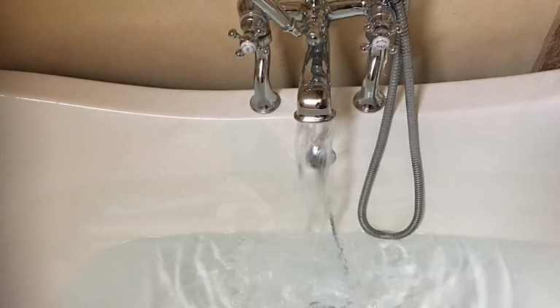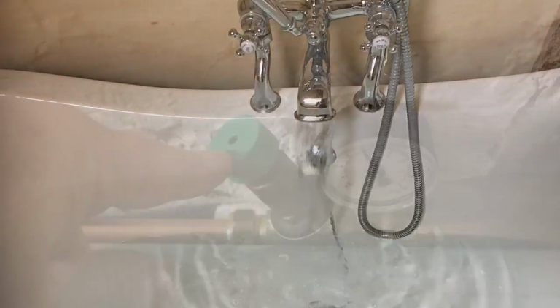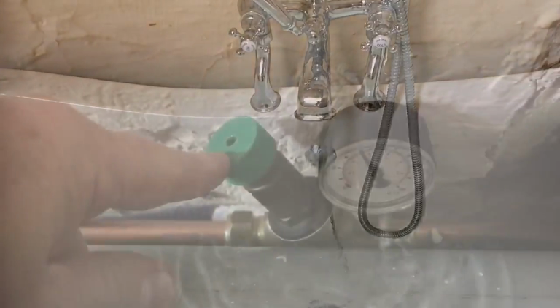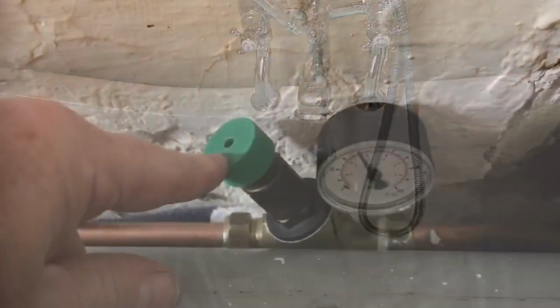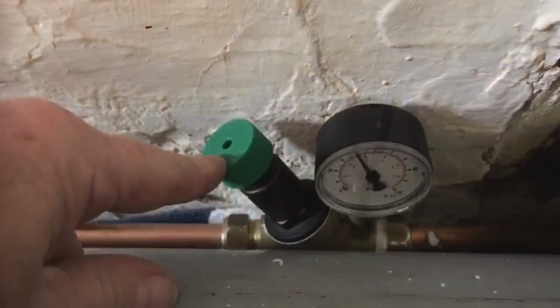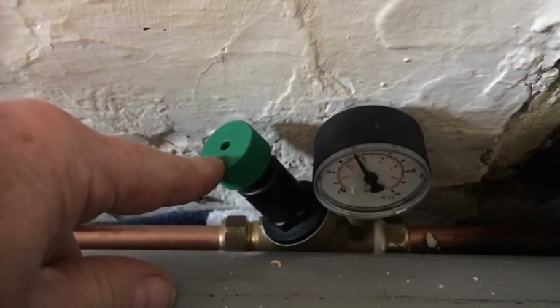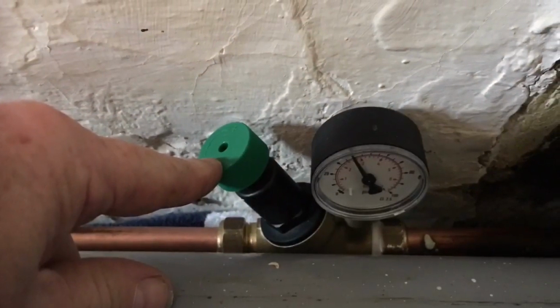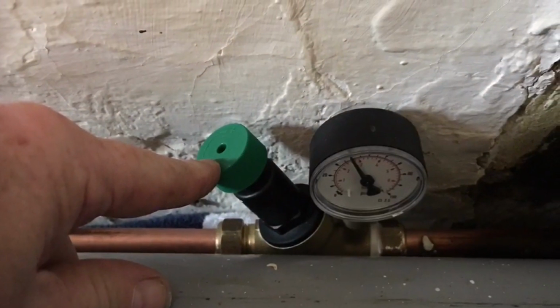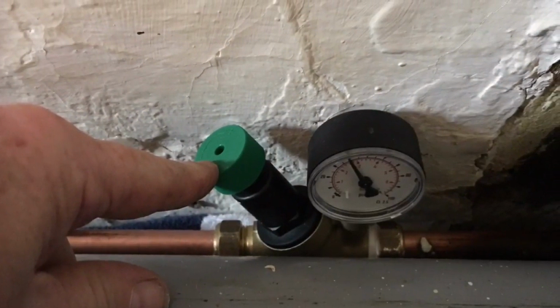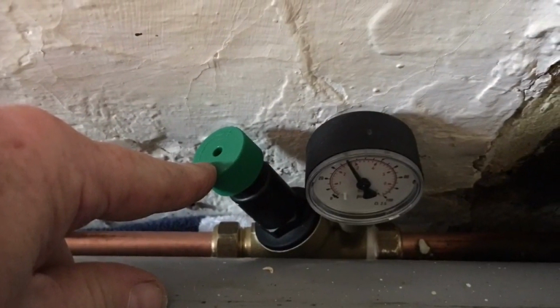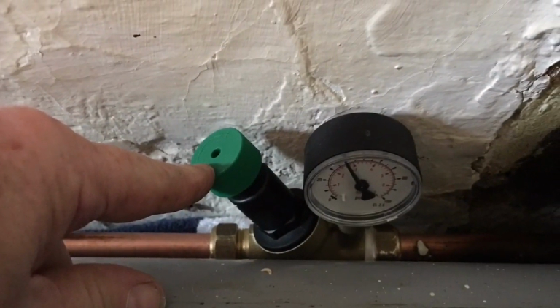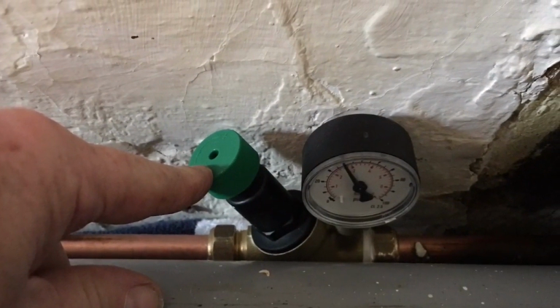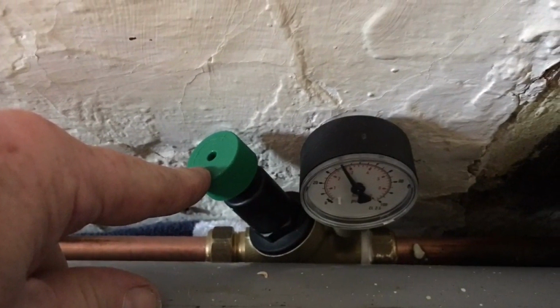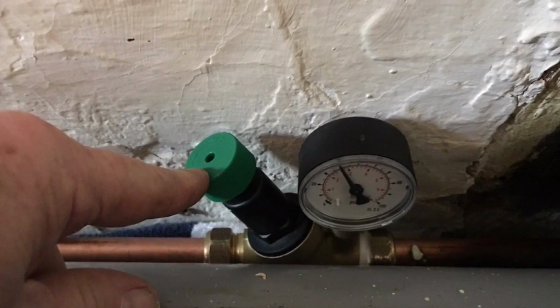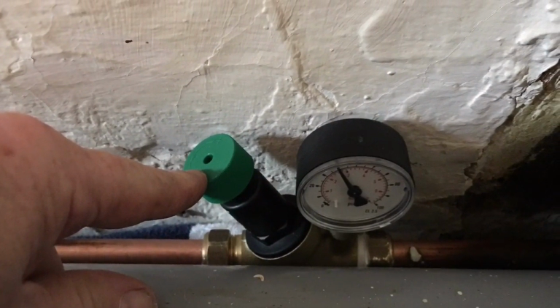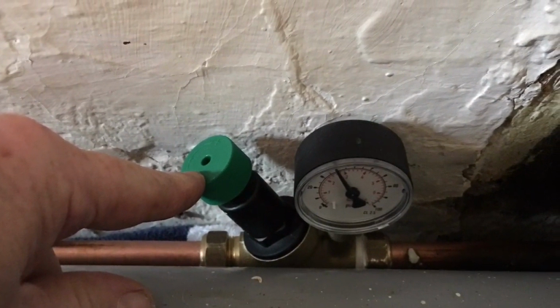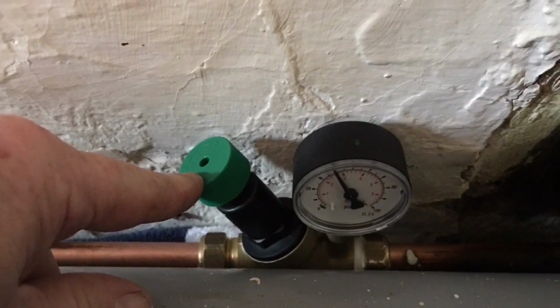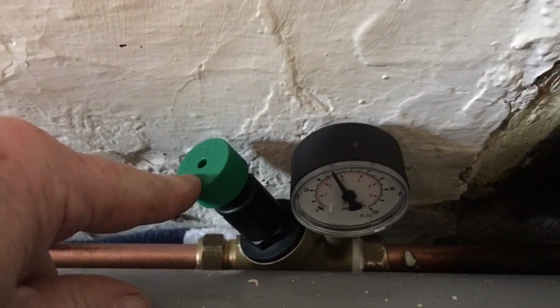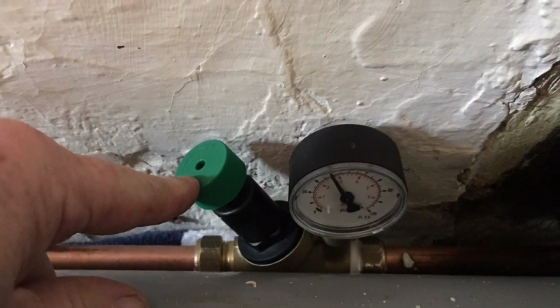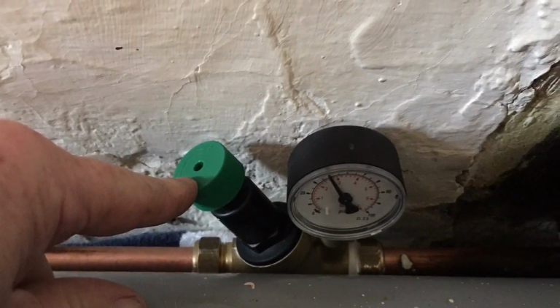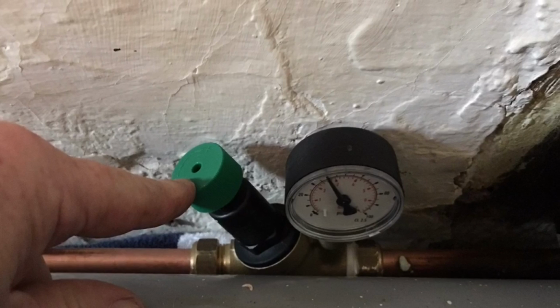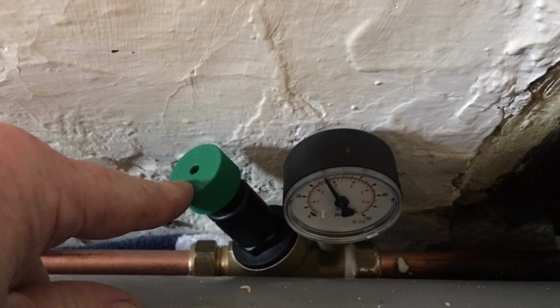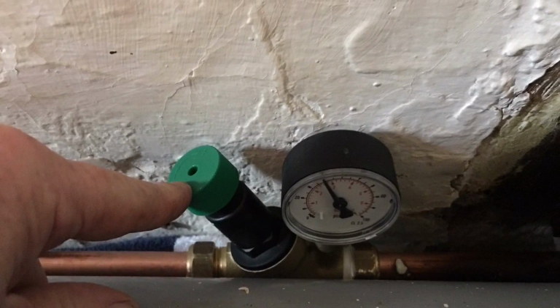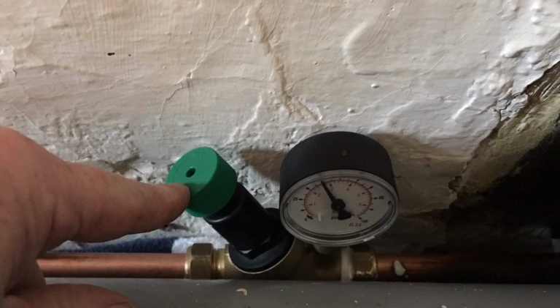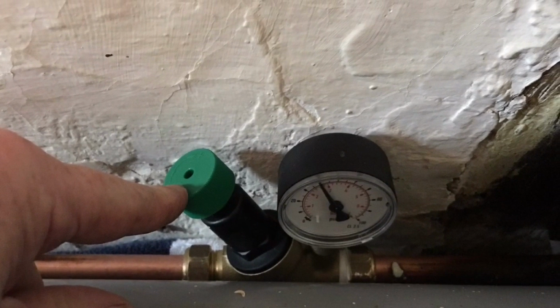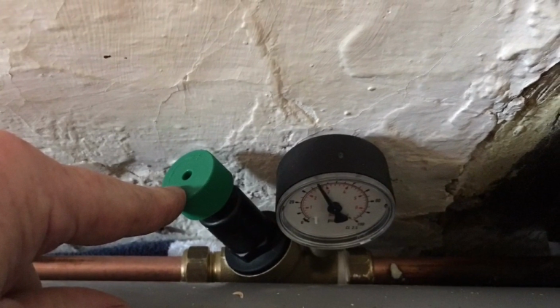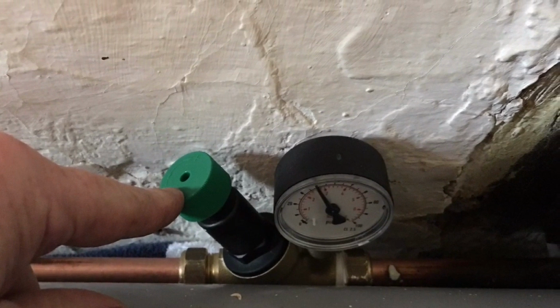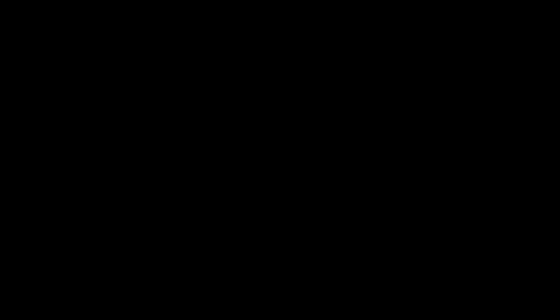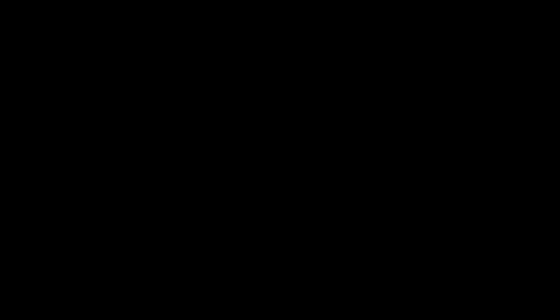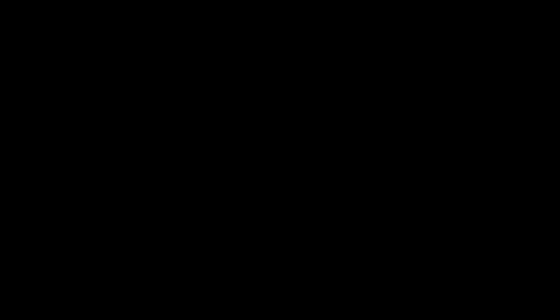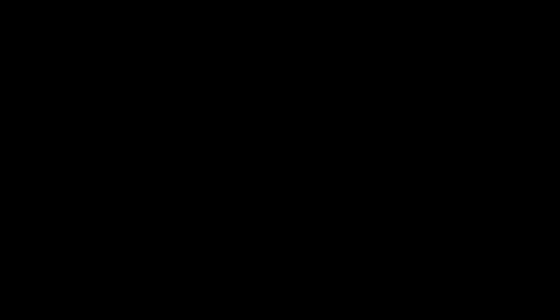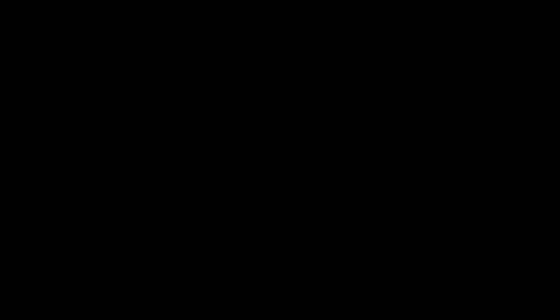If ever there's a pressure problem and you need to increase the pressure, you can do so by turning this green knob — turn it to the centre at the top.